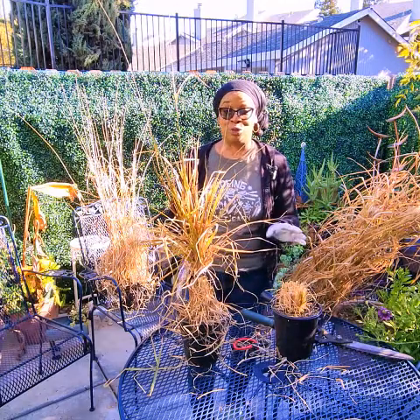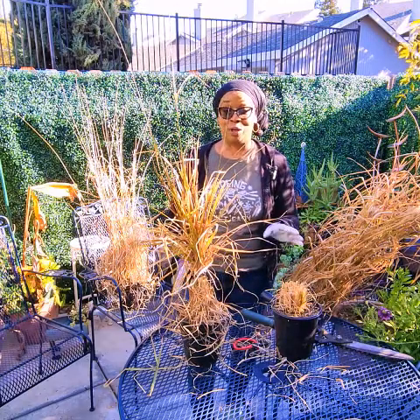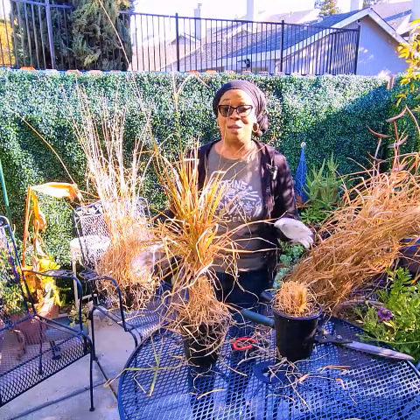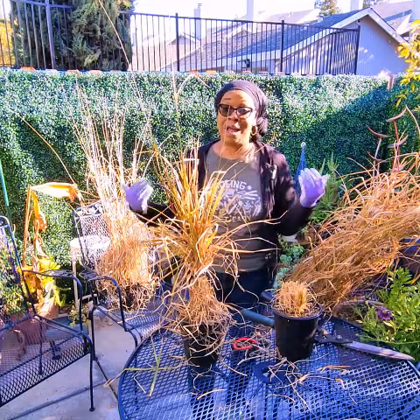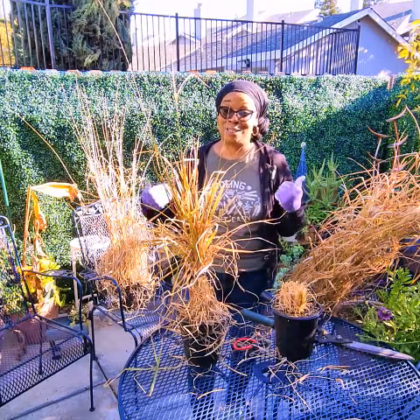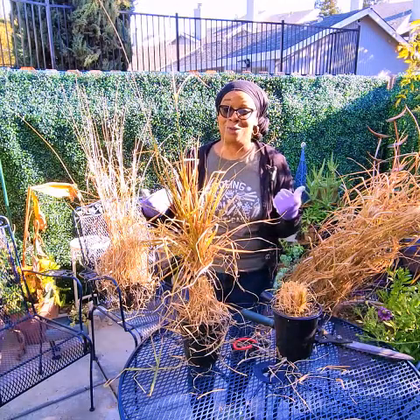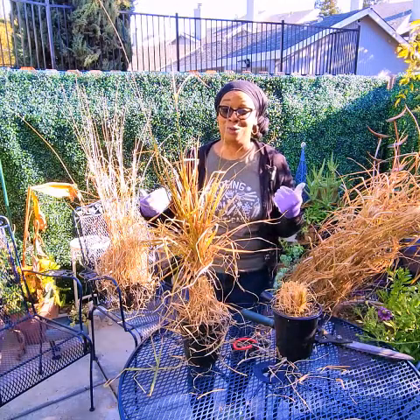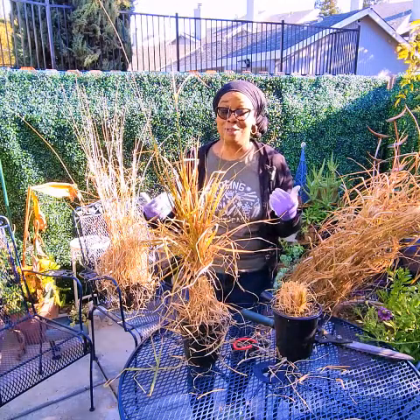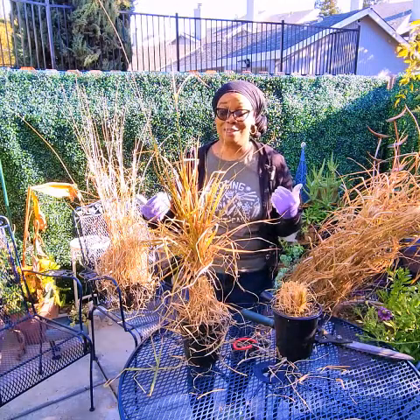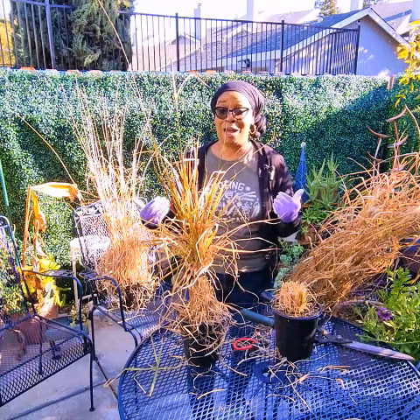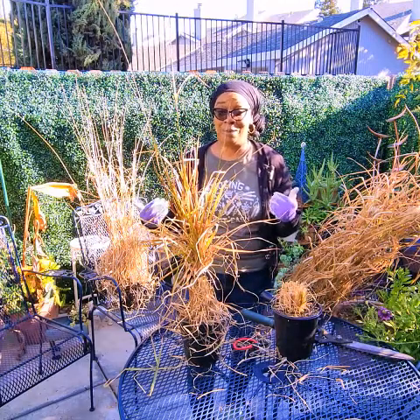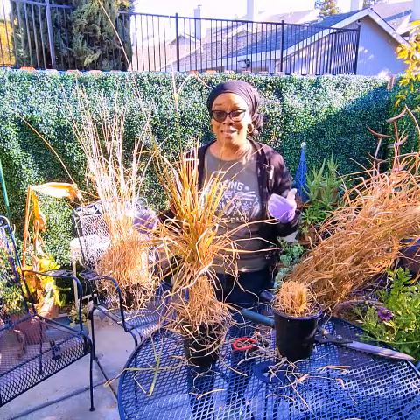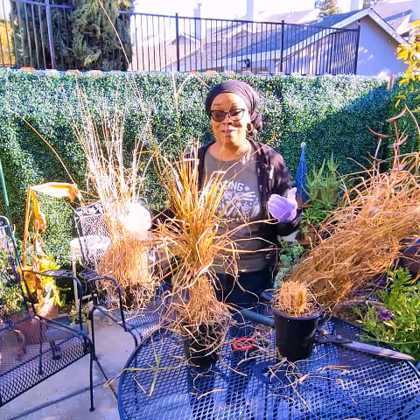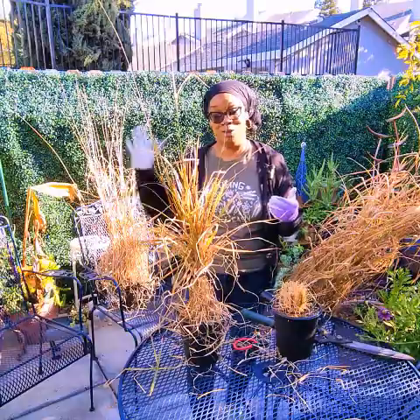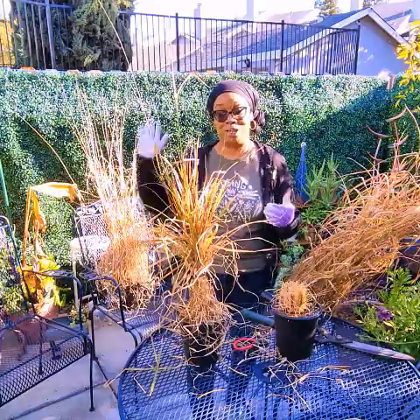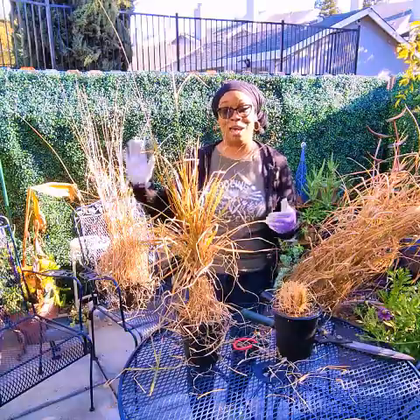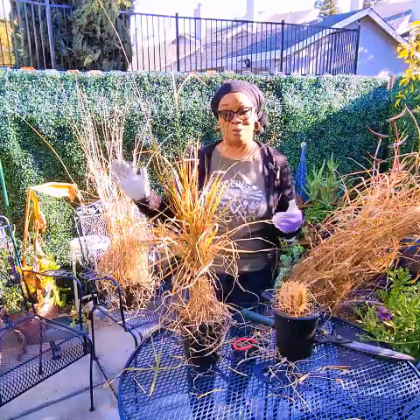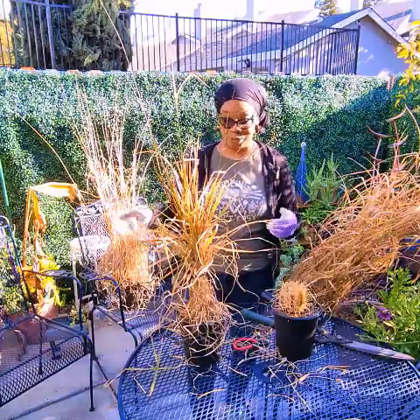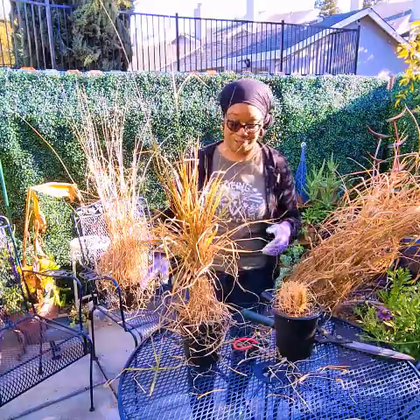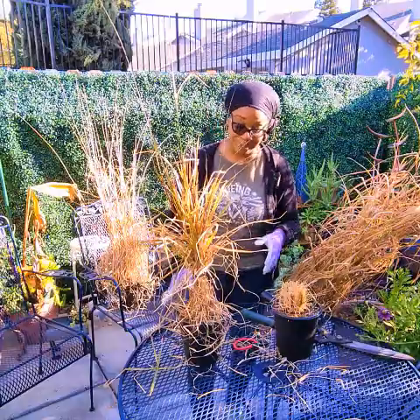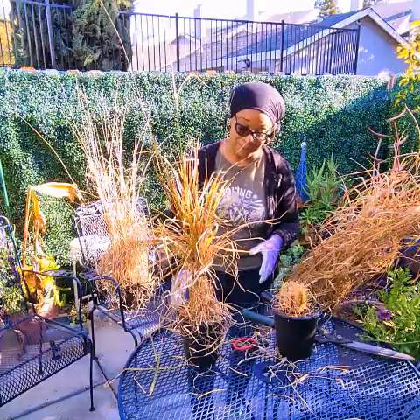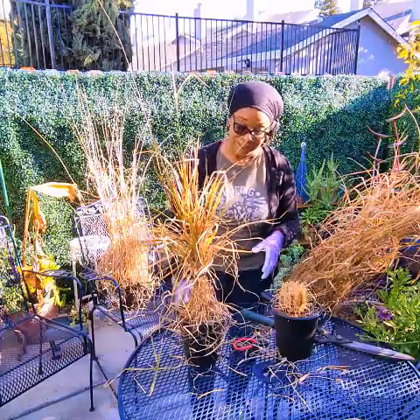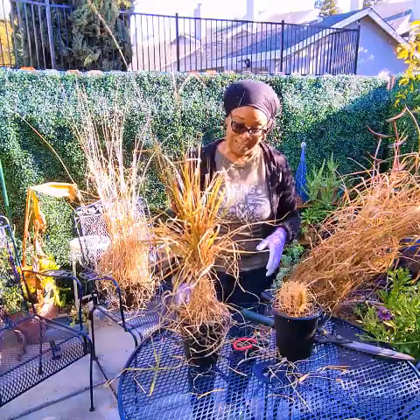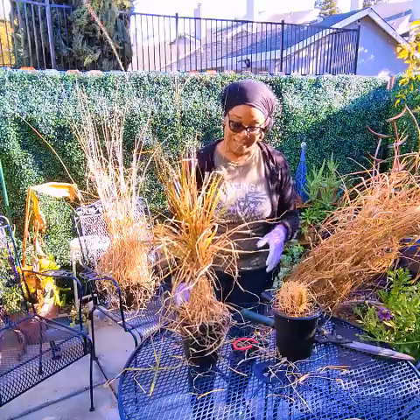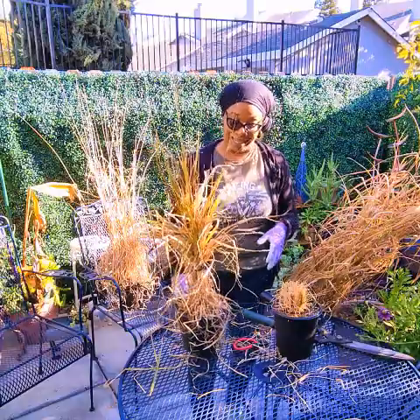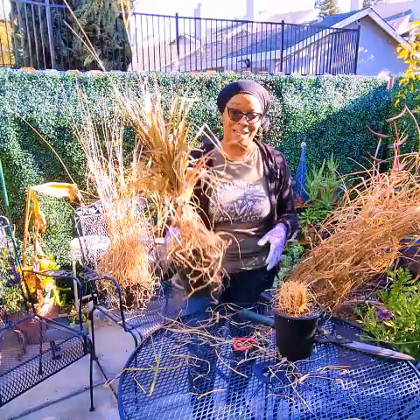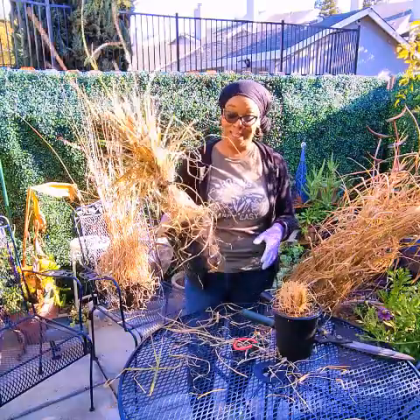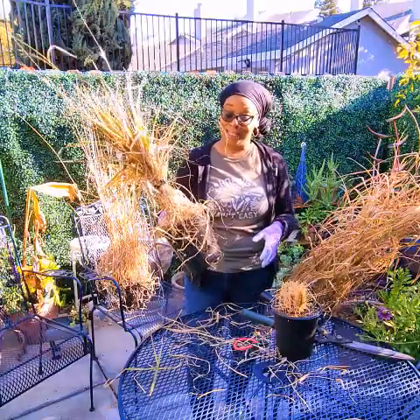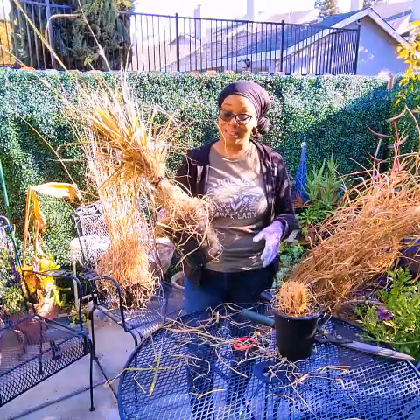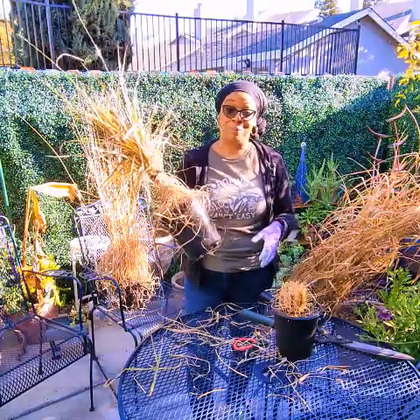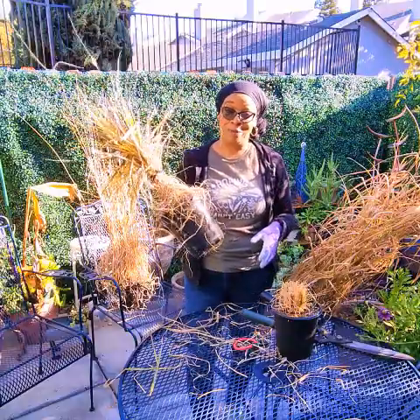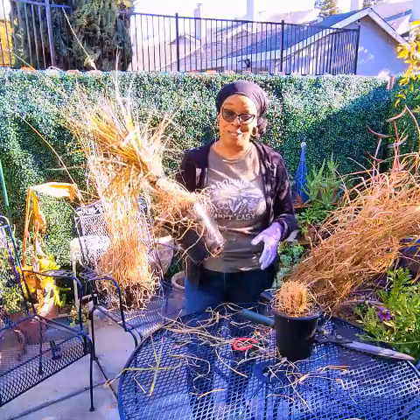So in my zone, 9B, Northern California, it is a perennial.